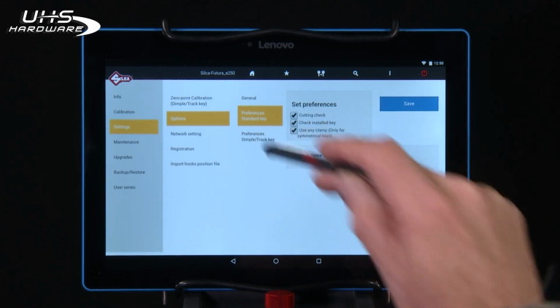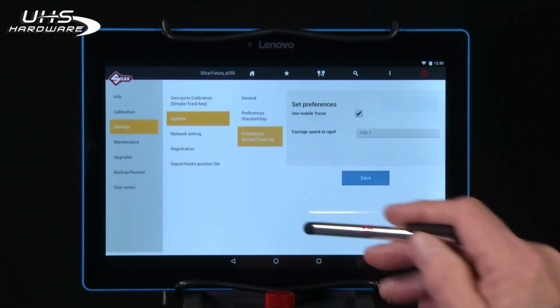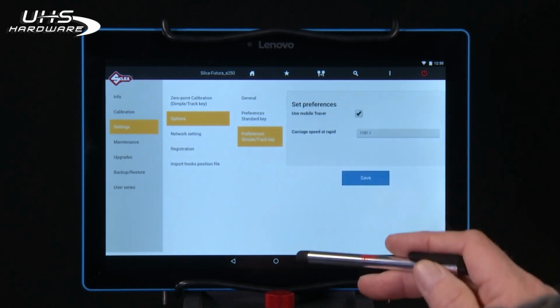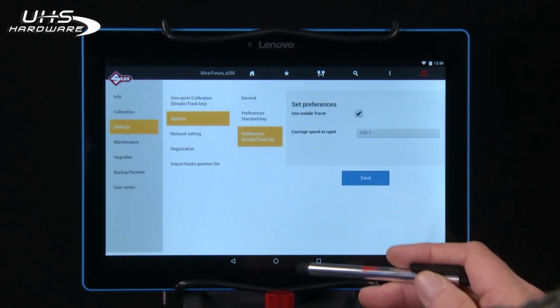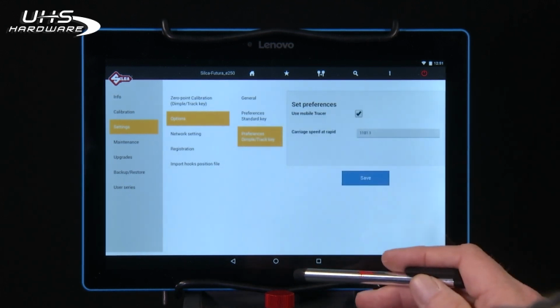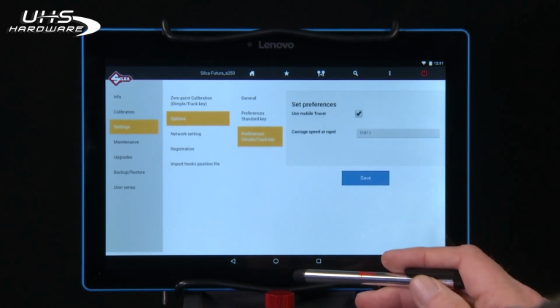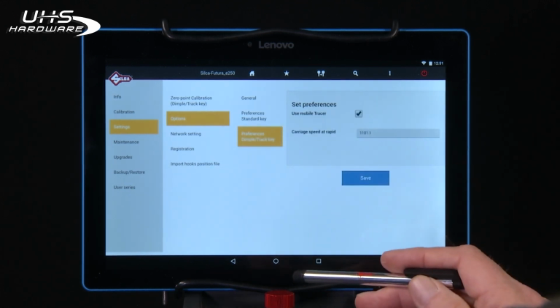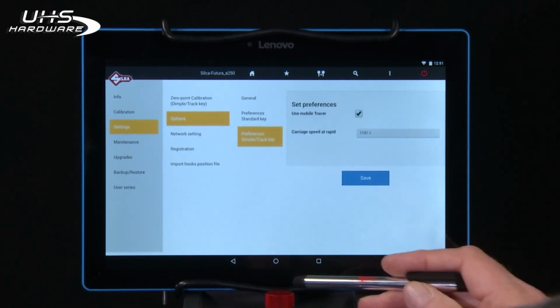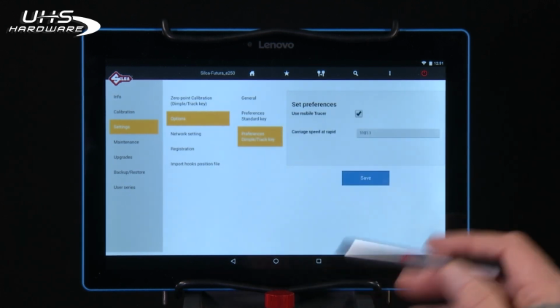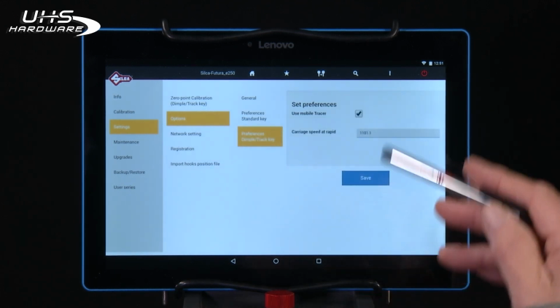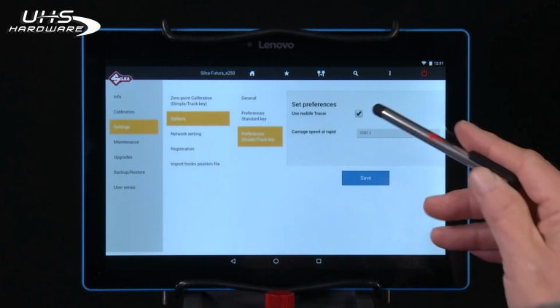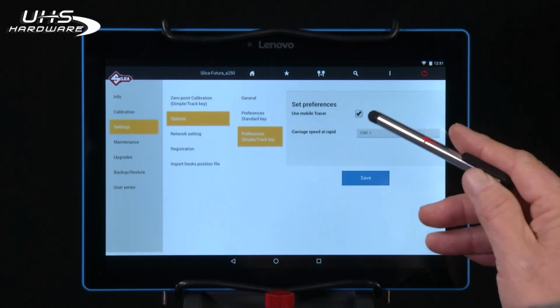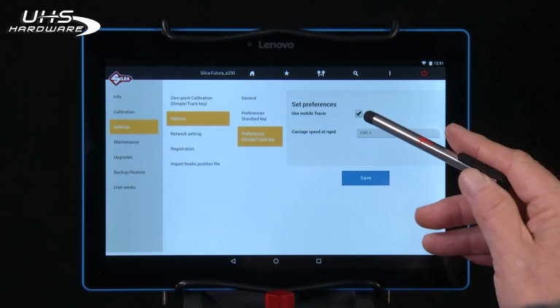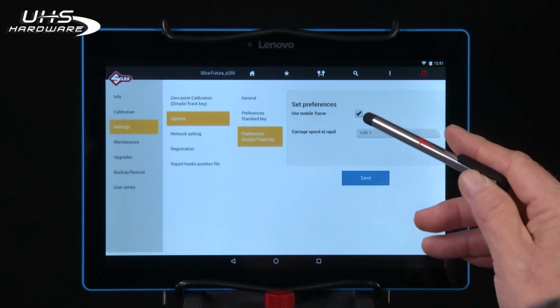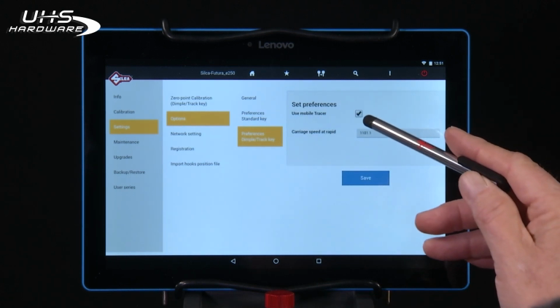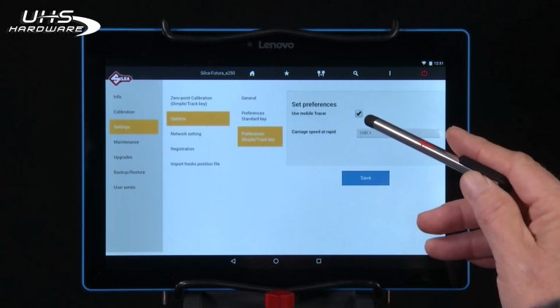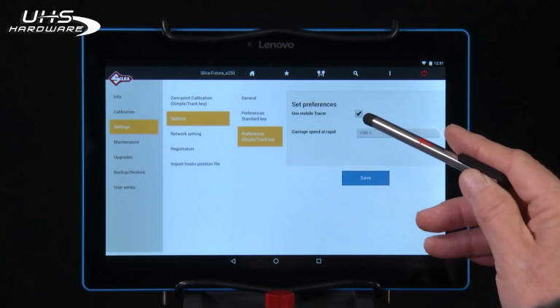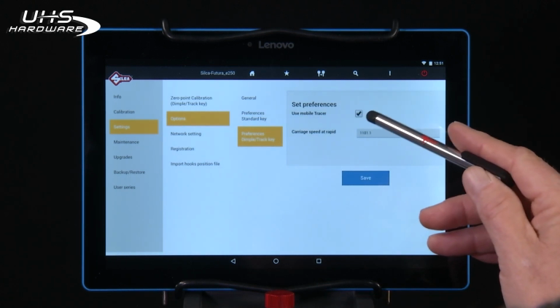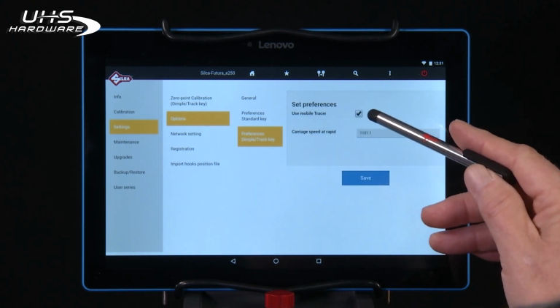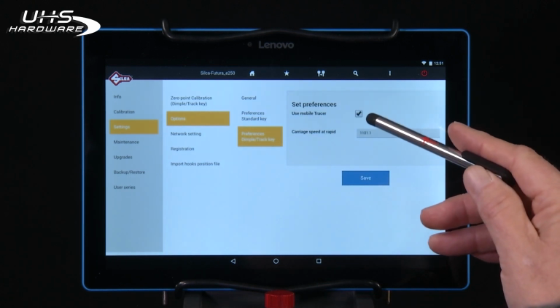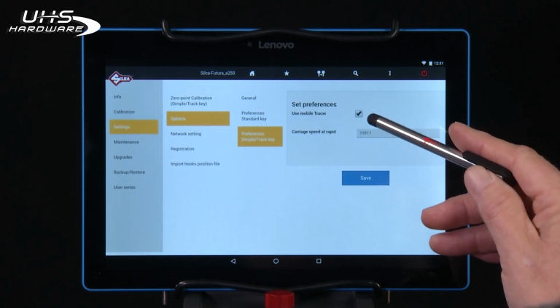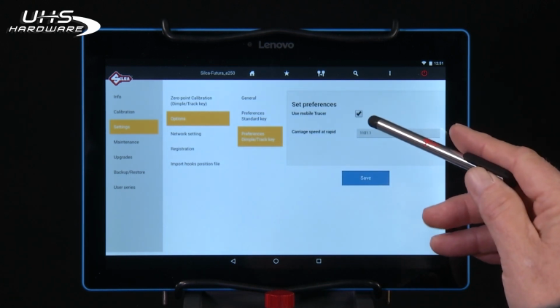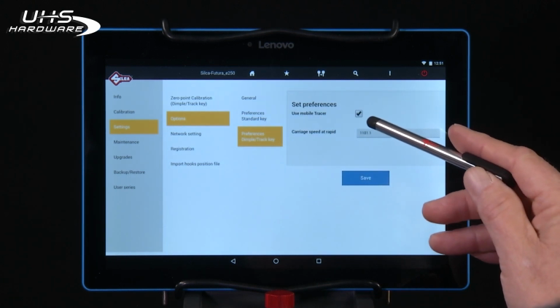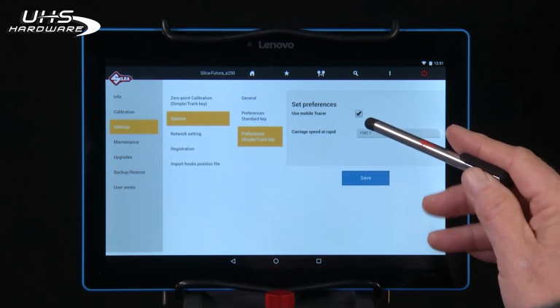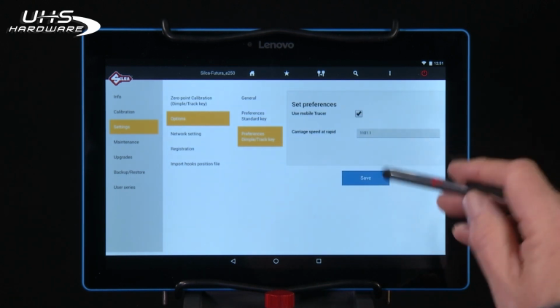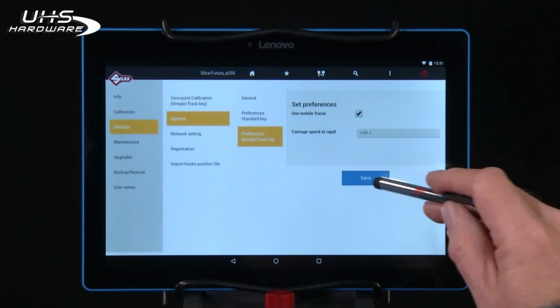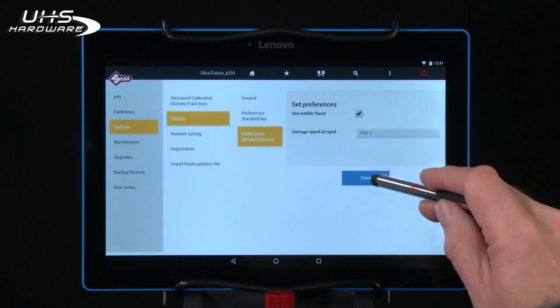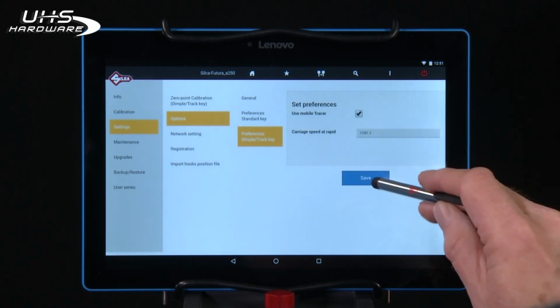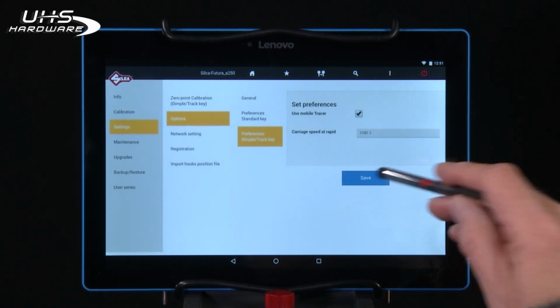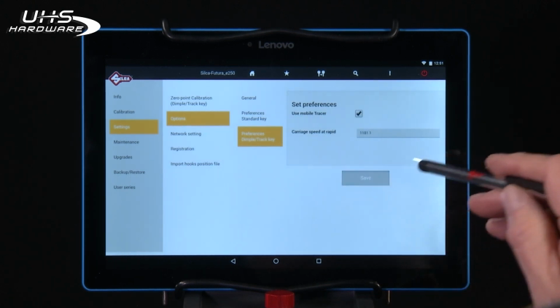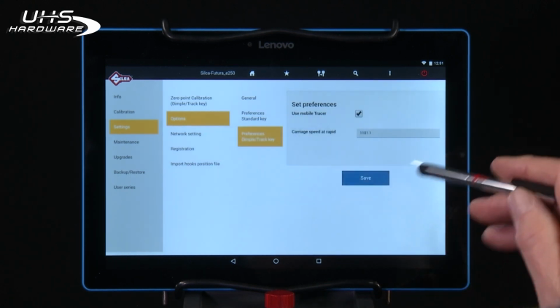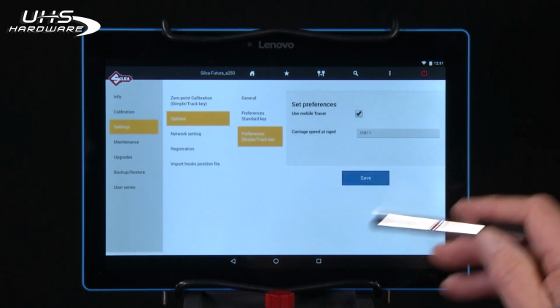Preferences Dimple Track Key: make sure that the Use Mobile Tracer box is checked and then save your data.